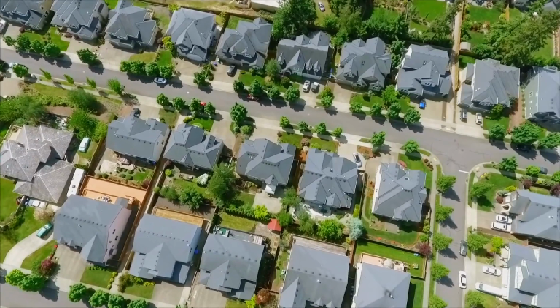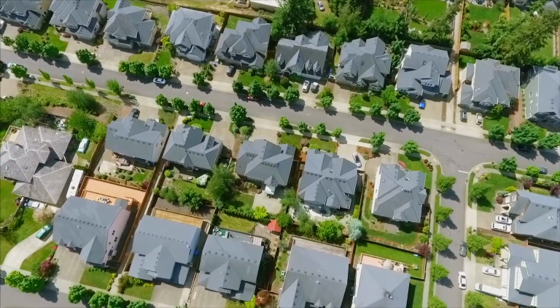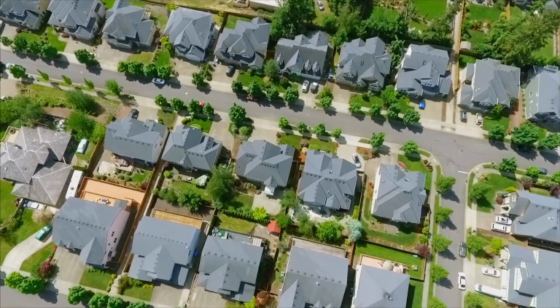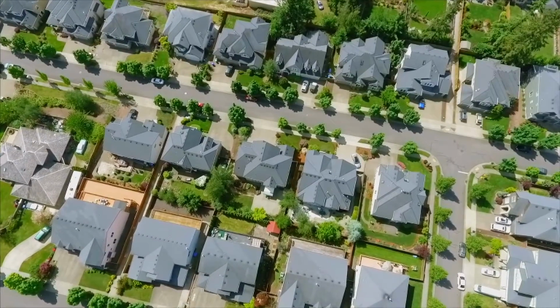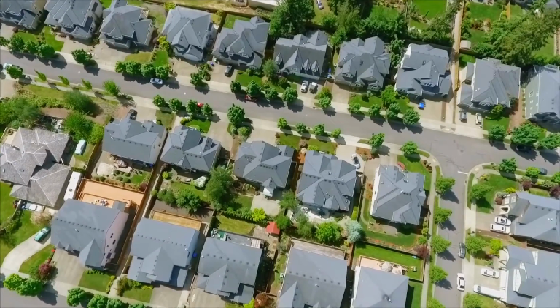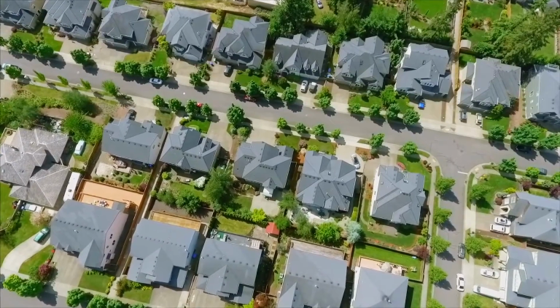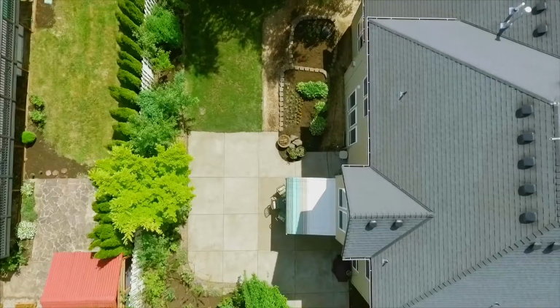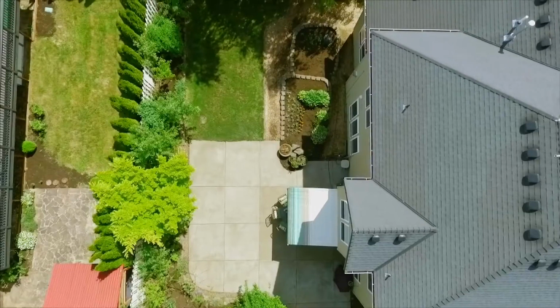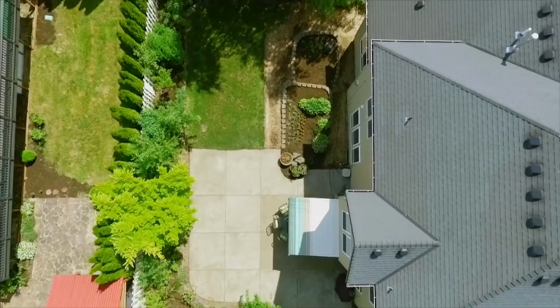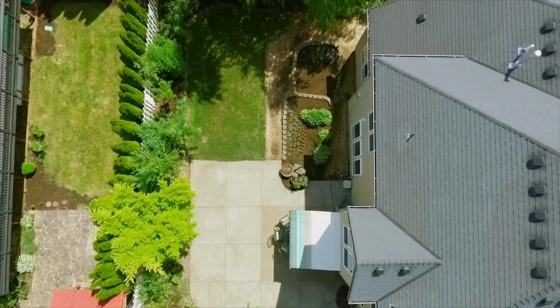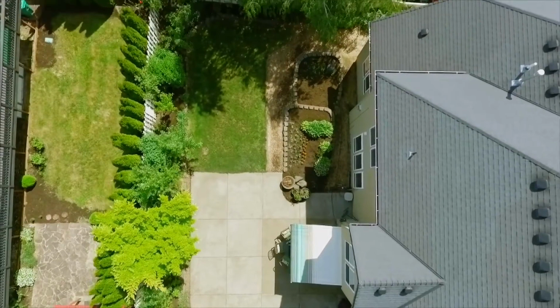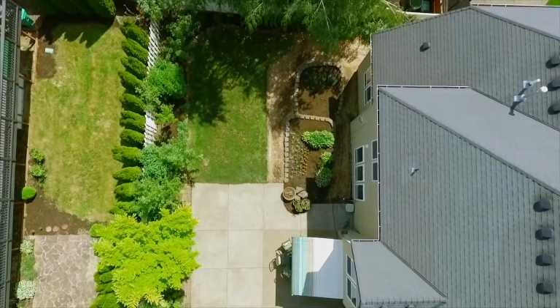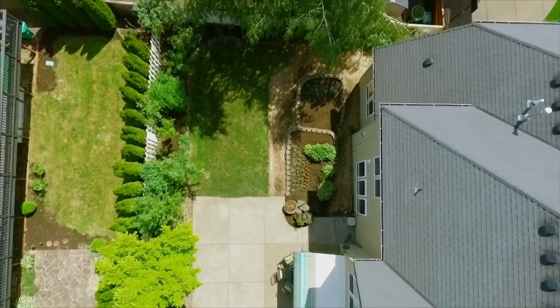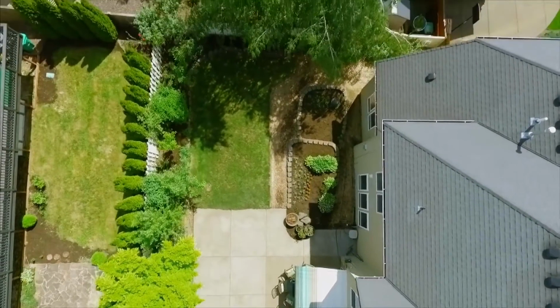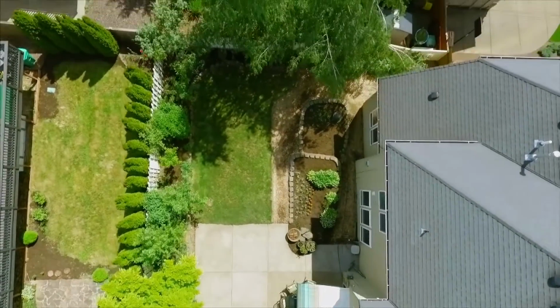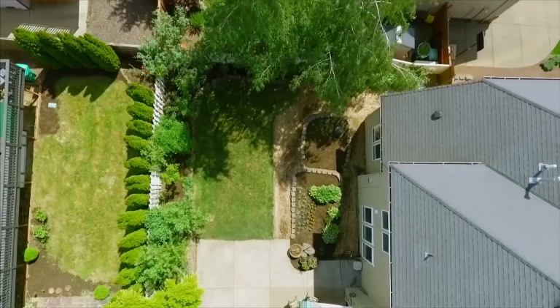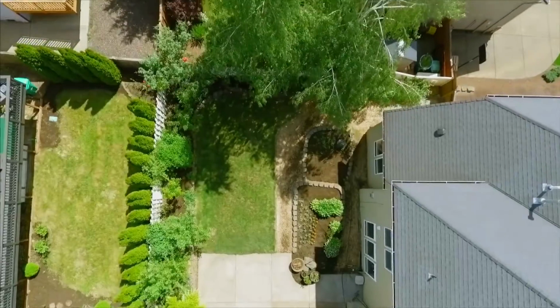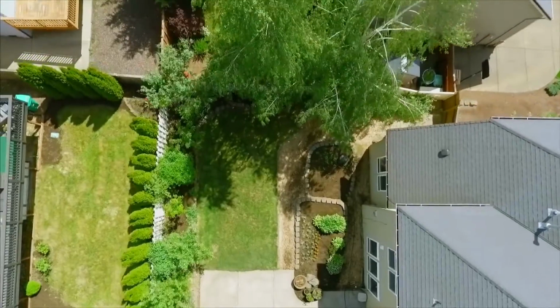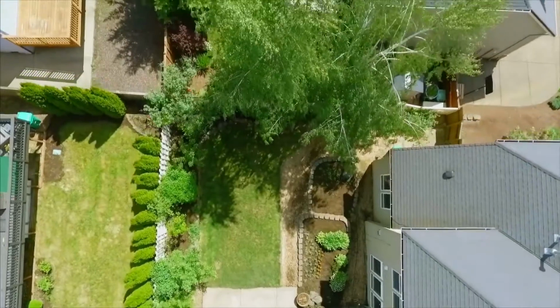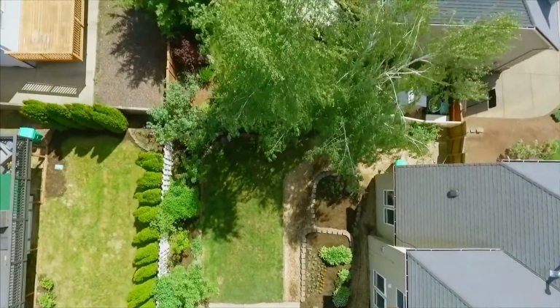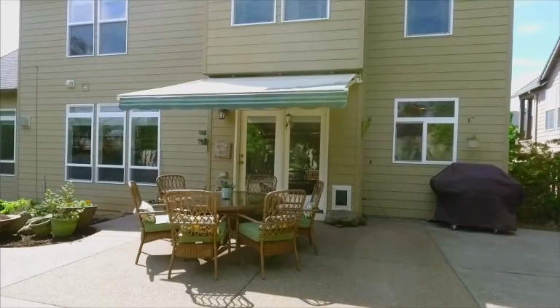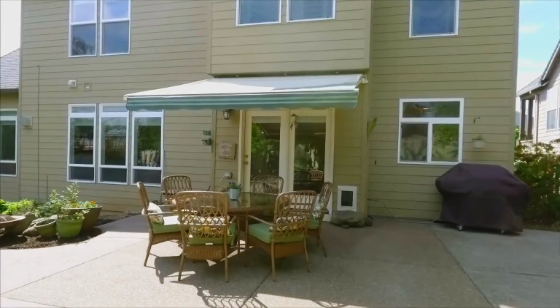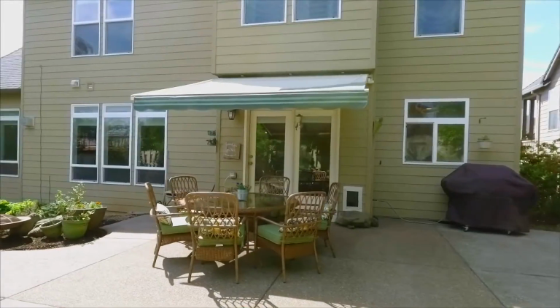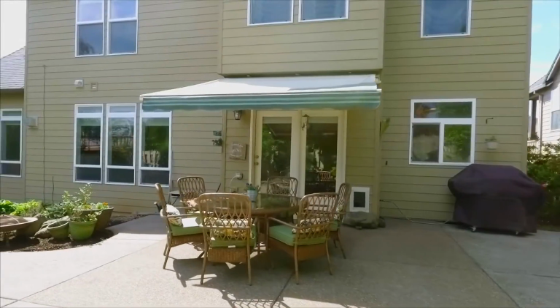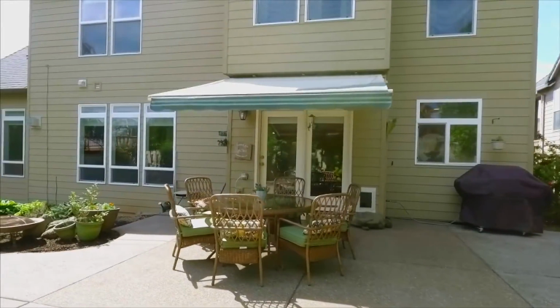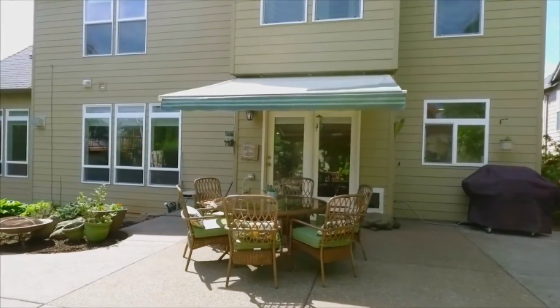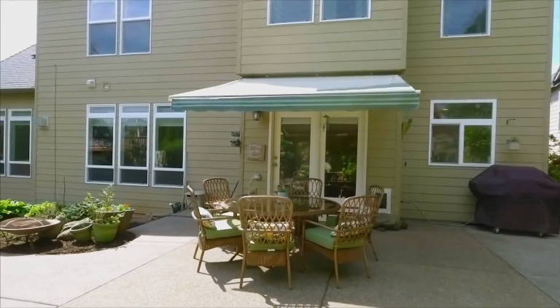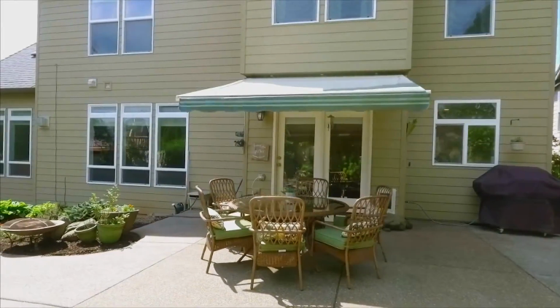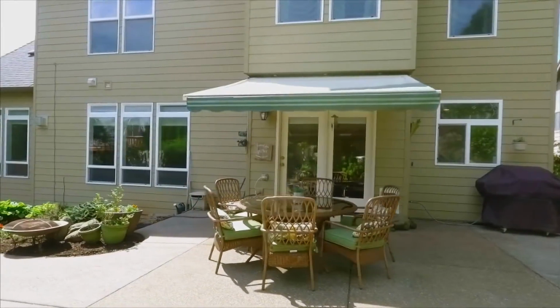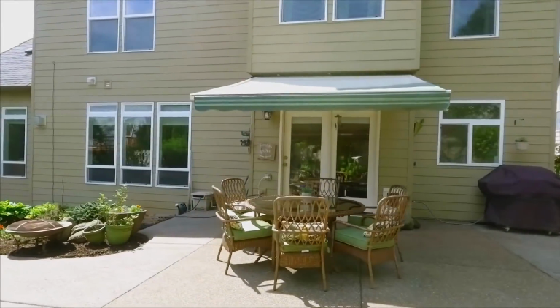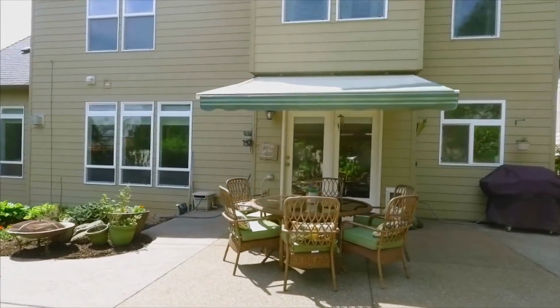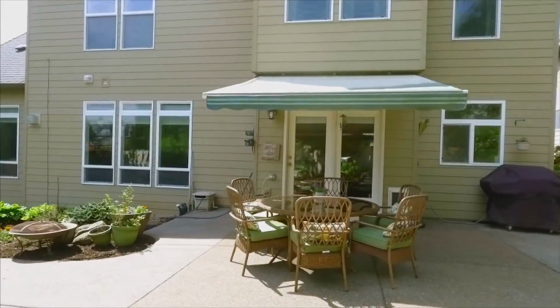The fully fenced backyard is perfect for barbecues and entertaining on the oversized patio and under the retractable awning.